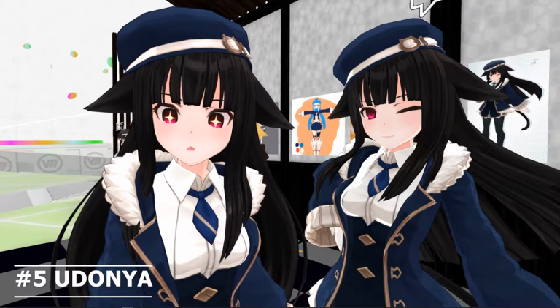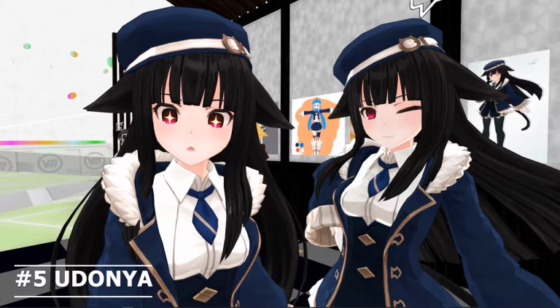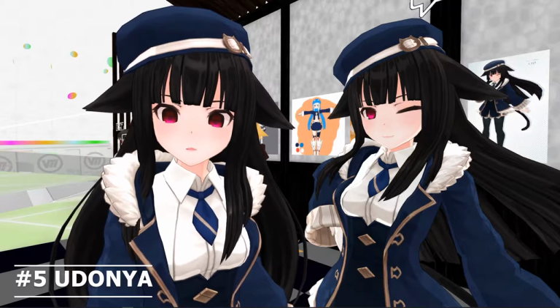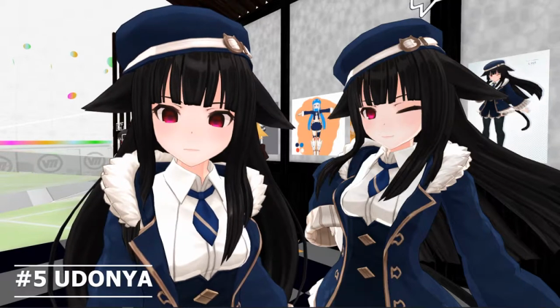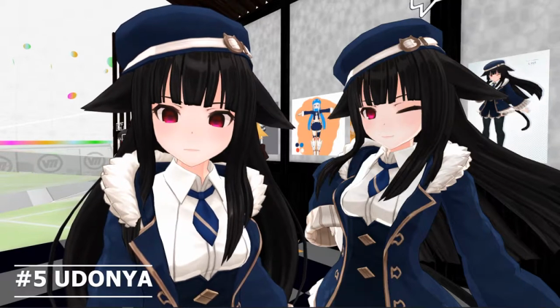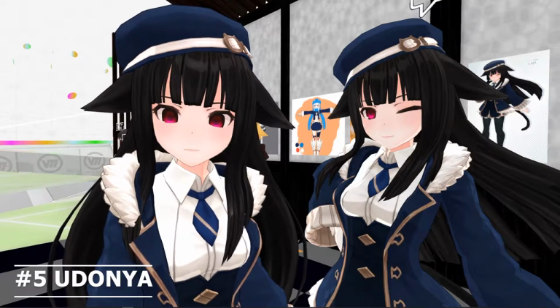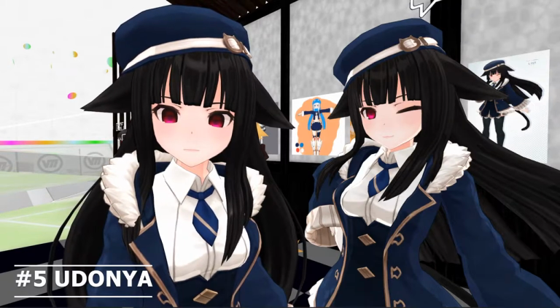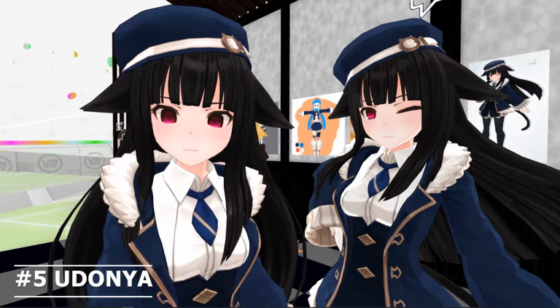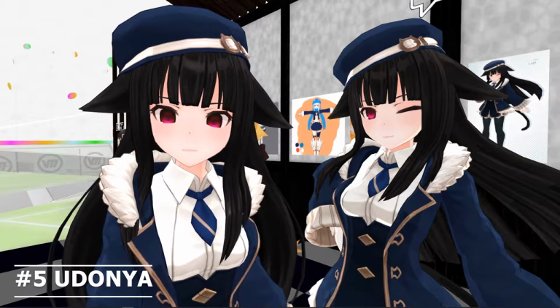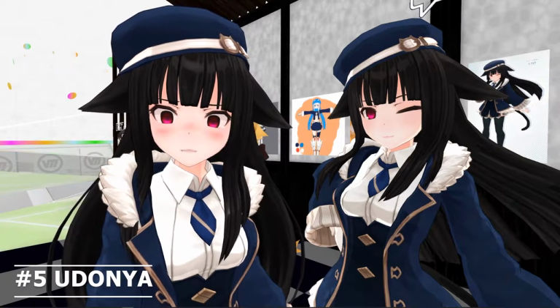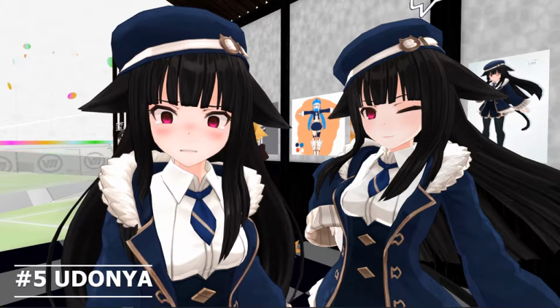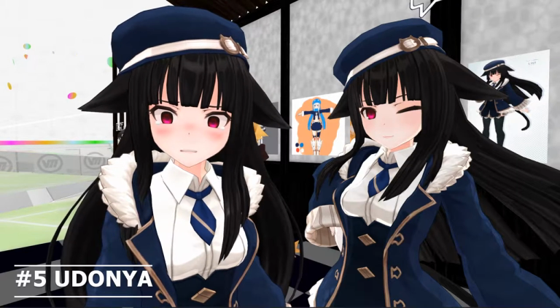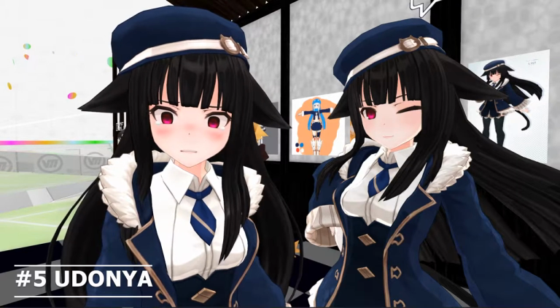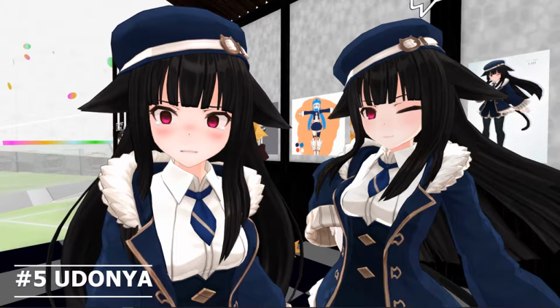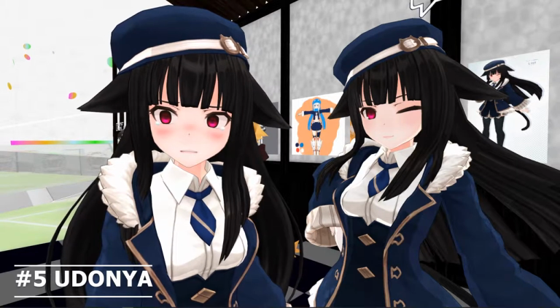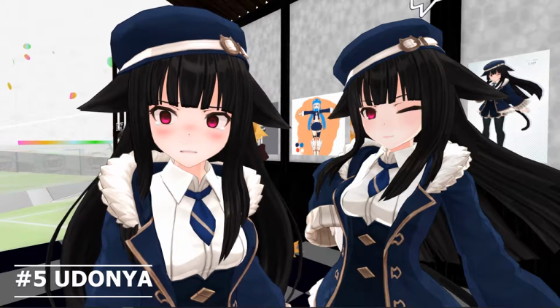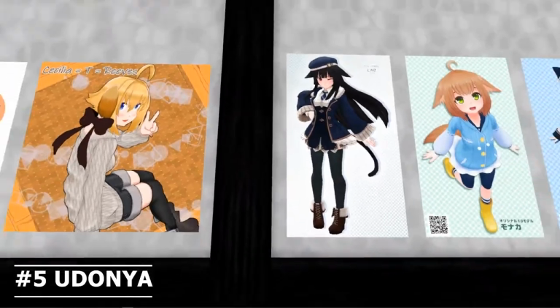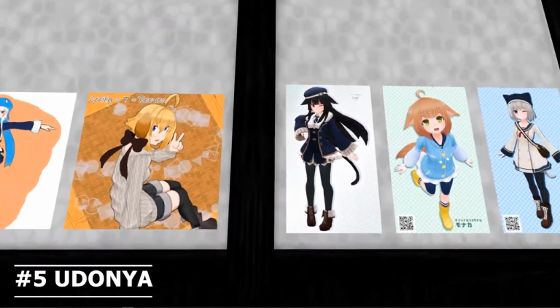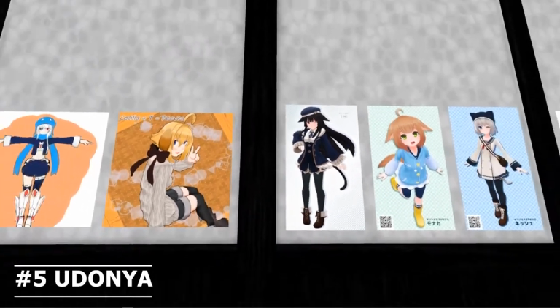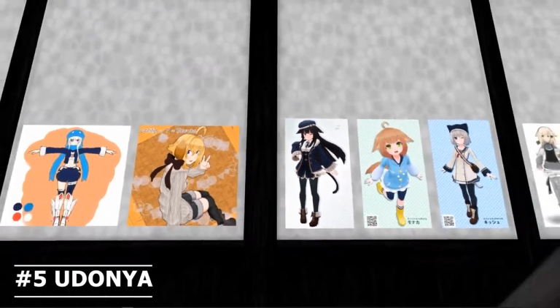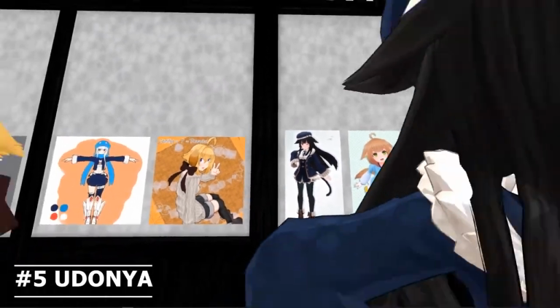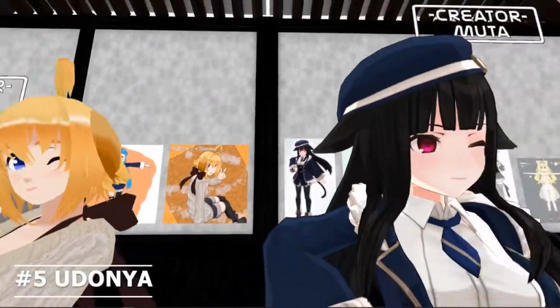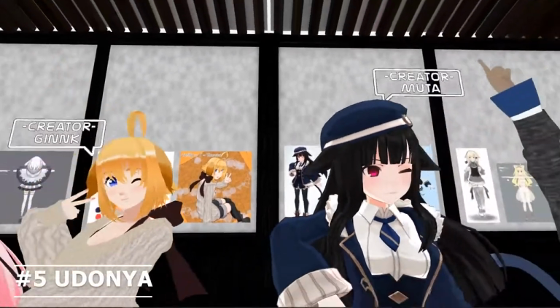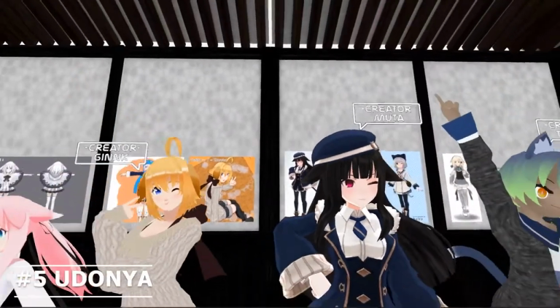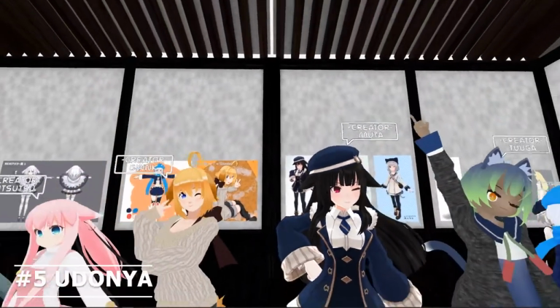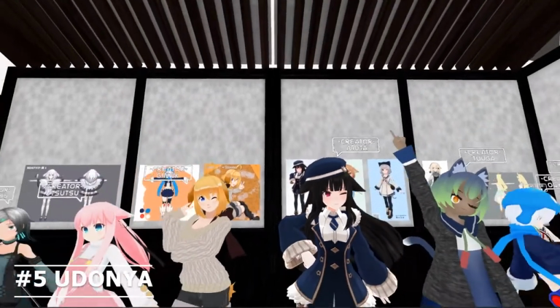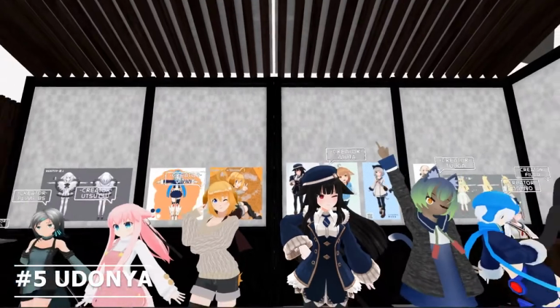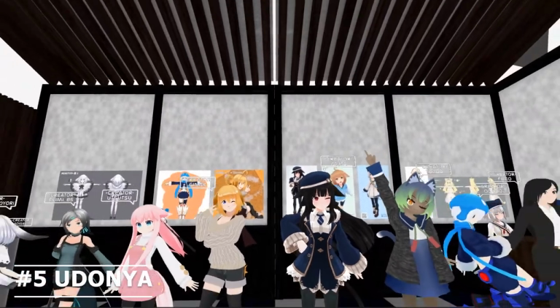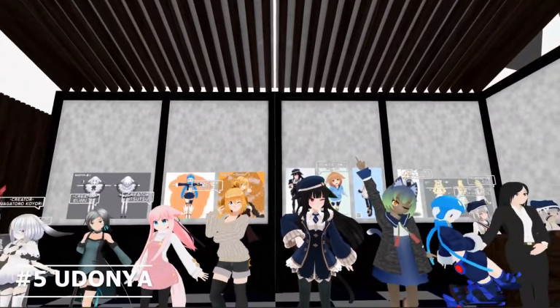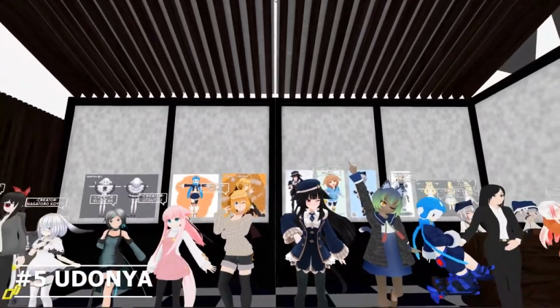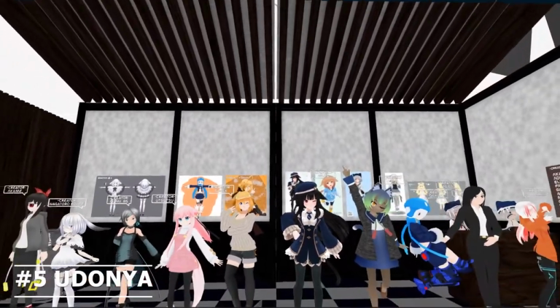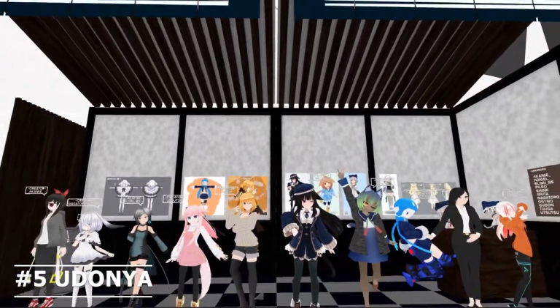It seems variety, but if there were male or inhumanoid avatars, that would be more diverse, in my opinion.